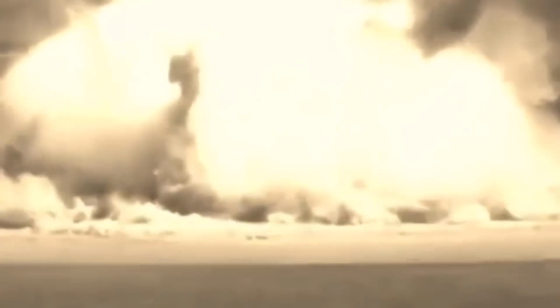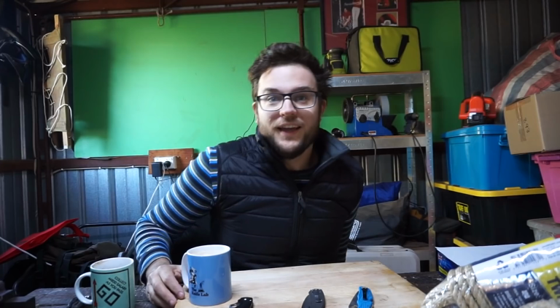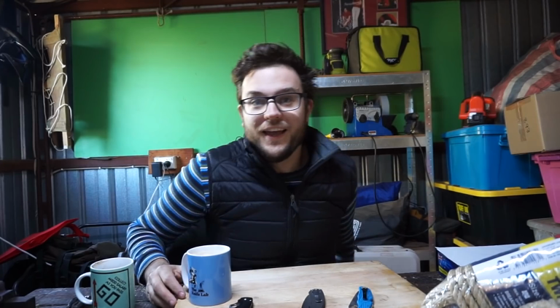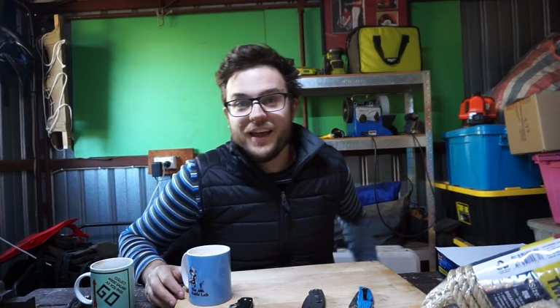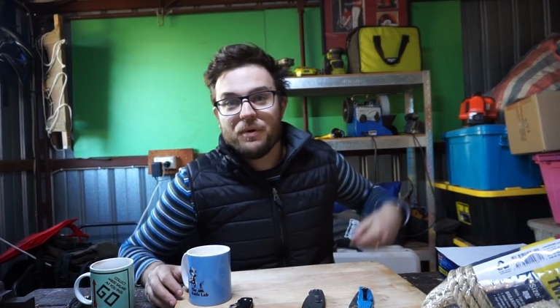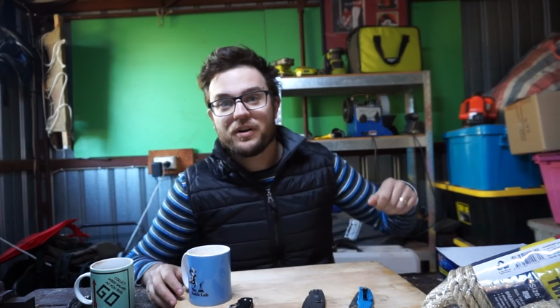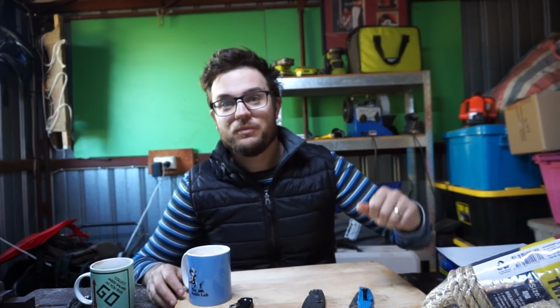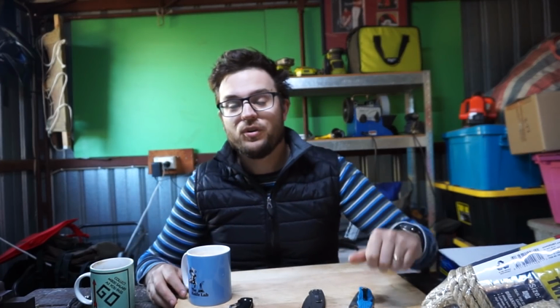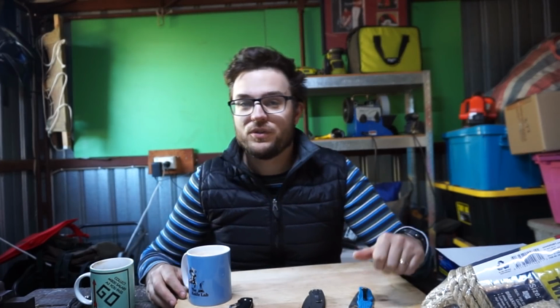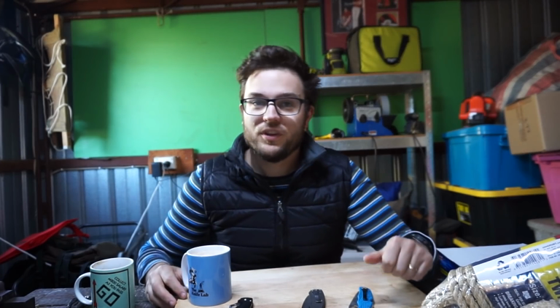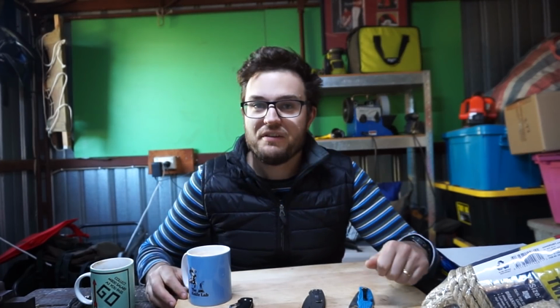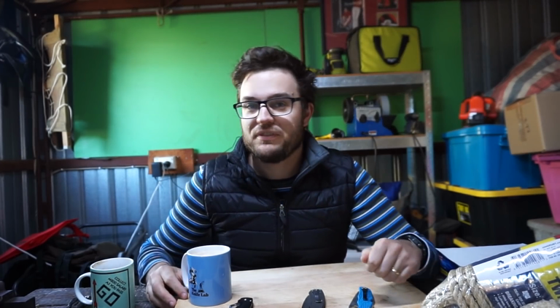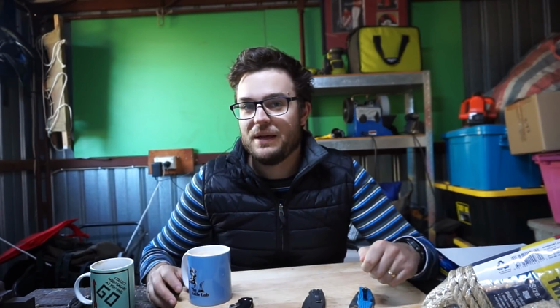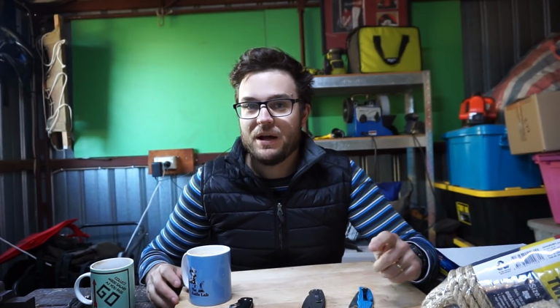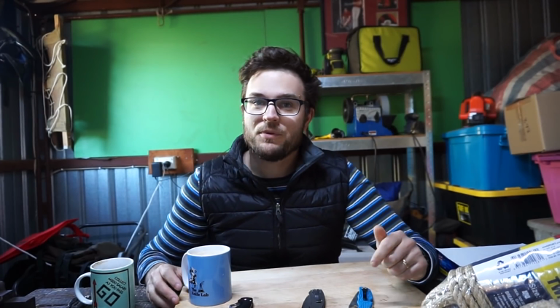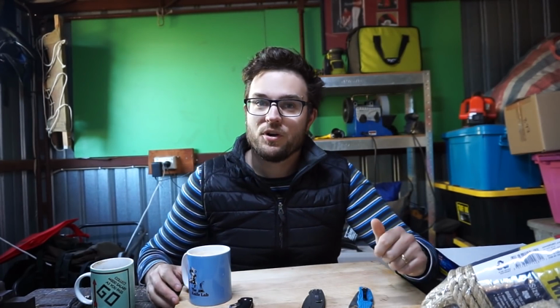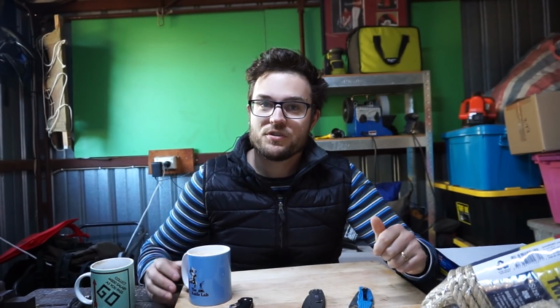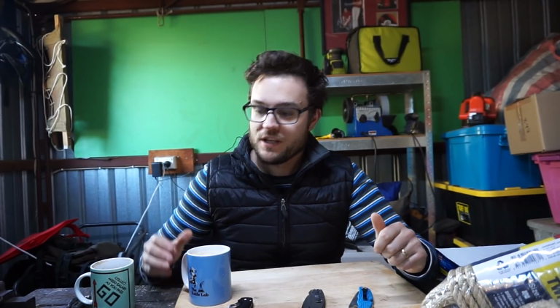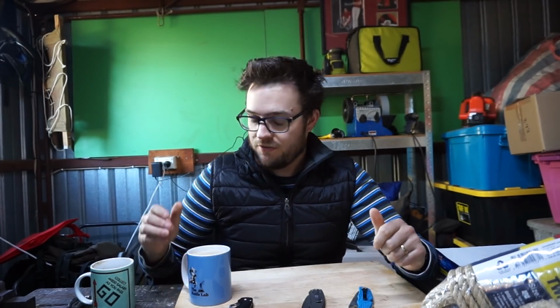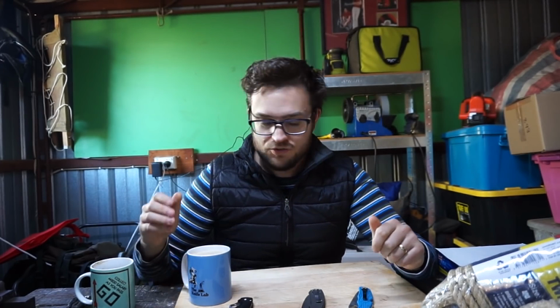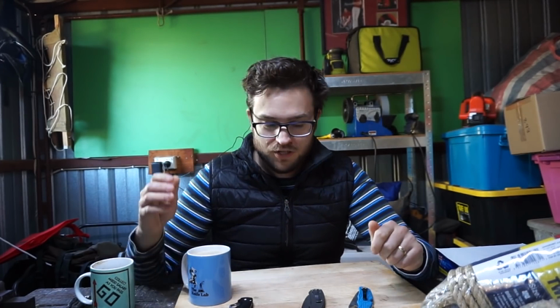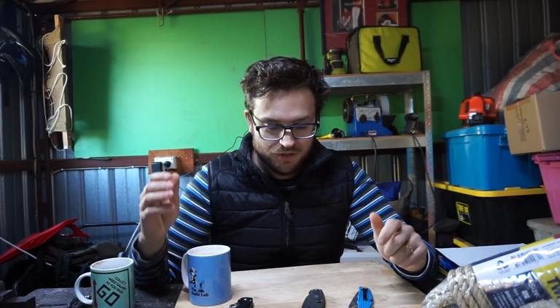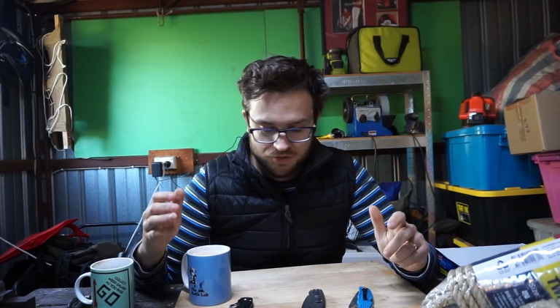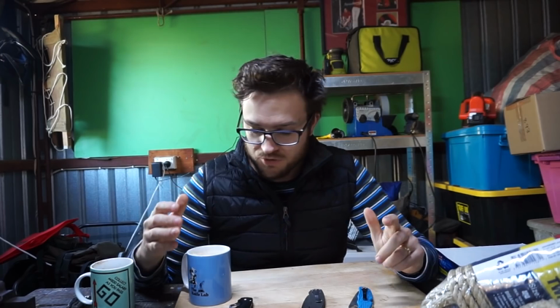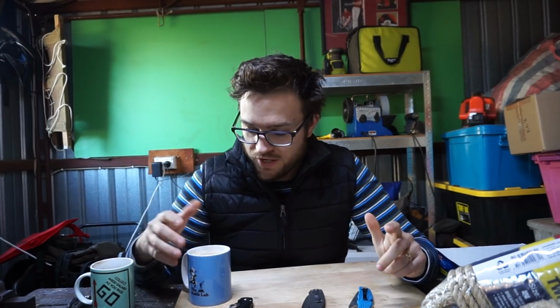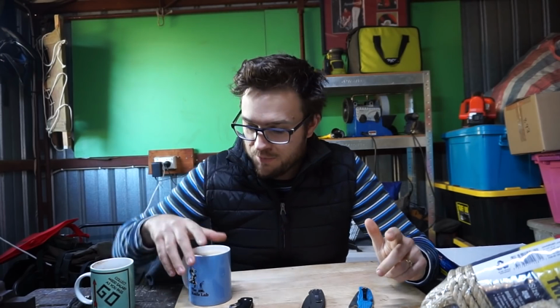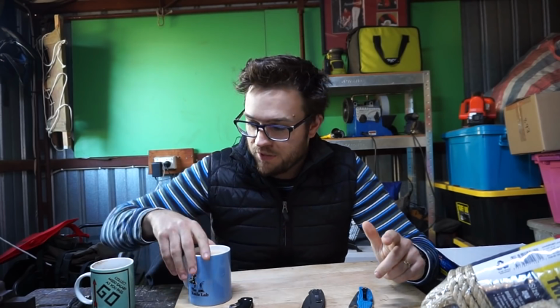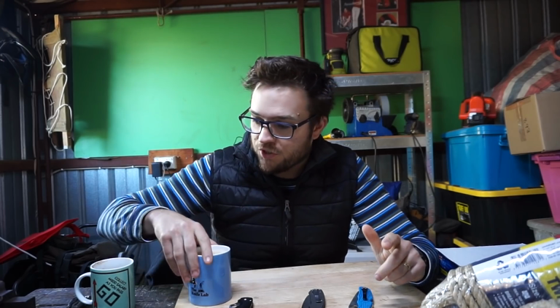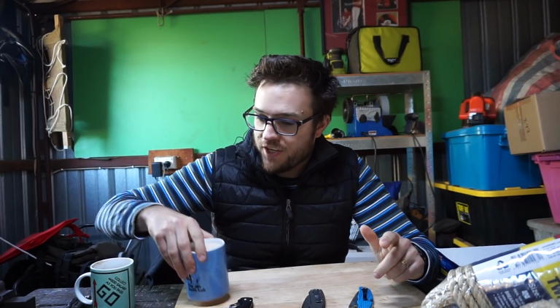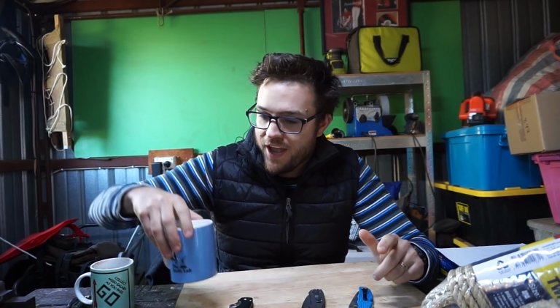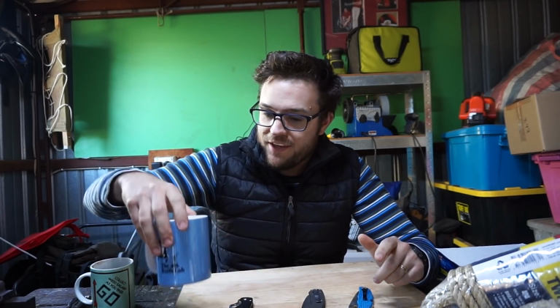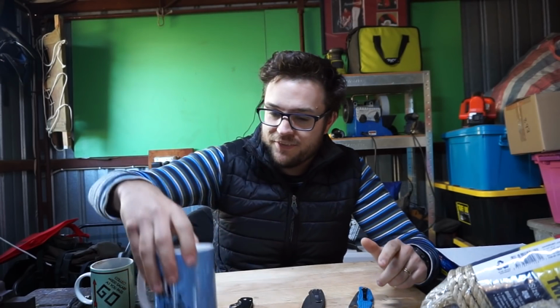Hey, welcome to the knife lab. I'm your host — not actually Ellen DeGeneres. Today we are looking at CTS BD1N.